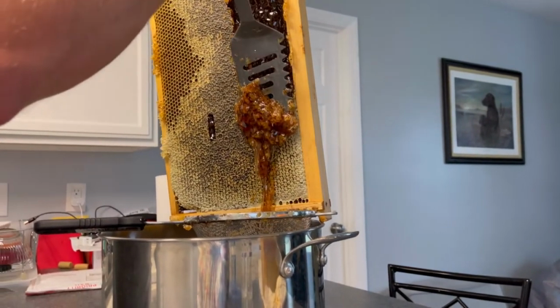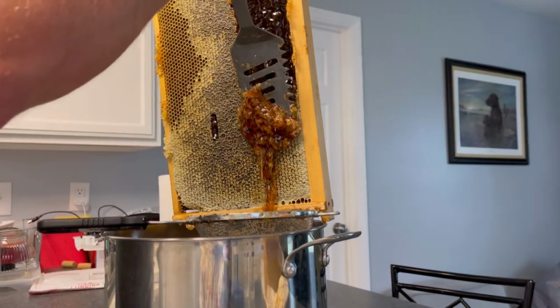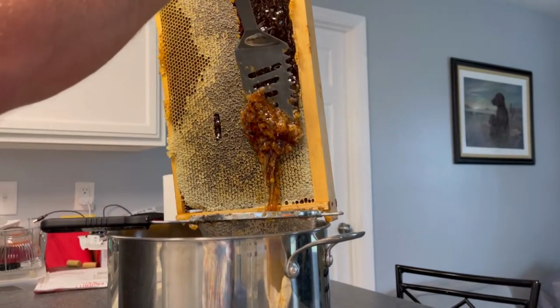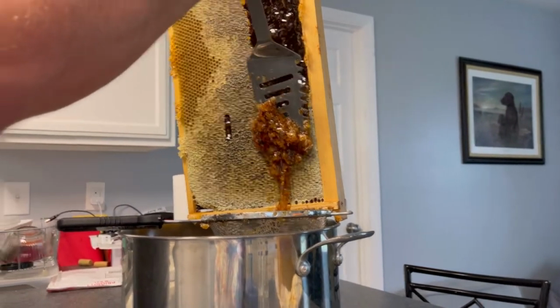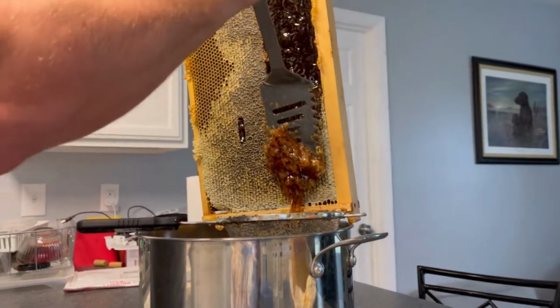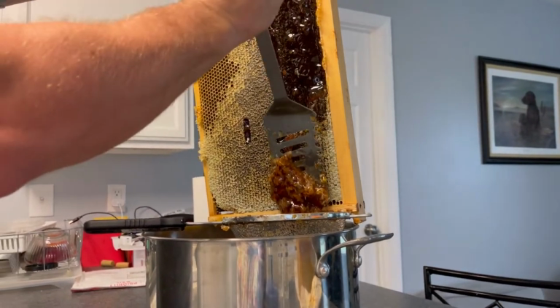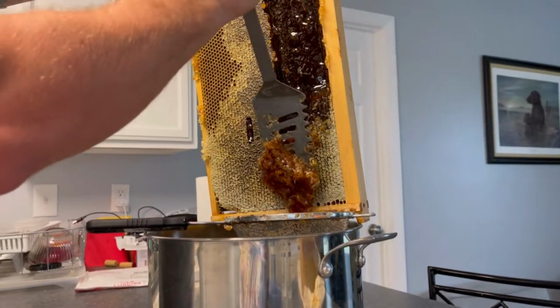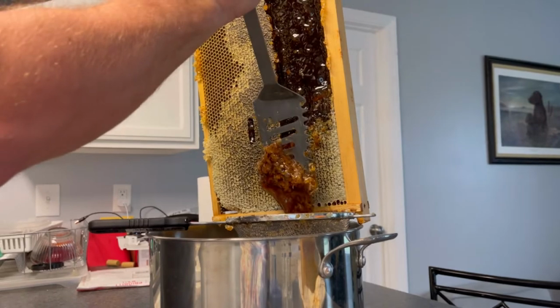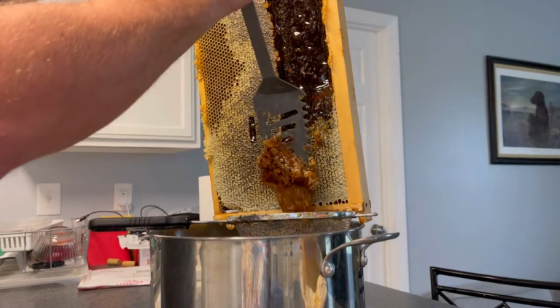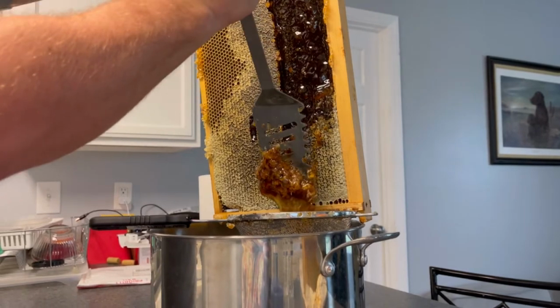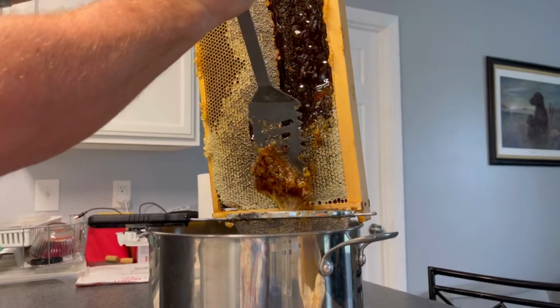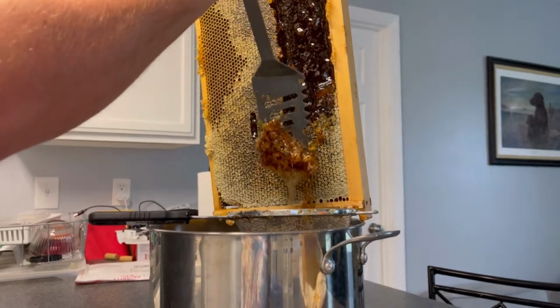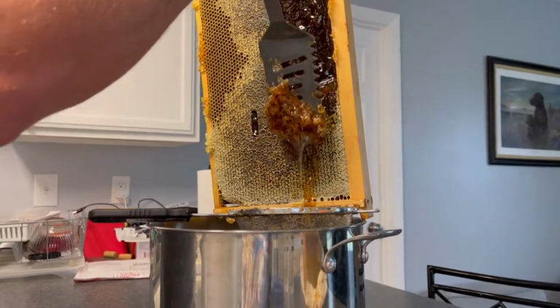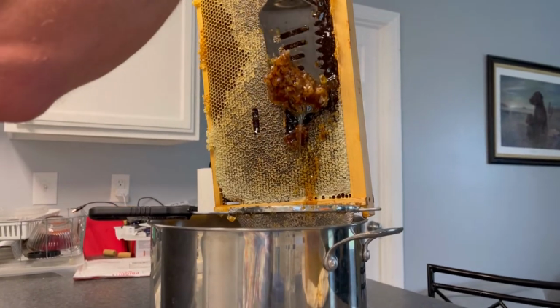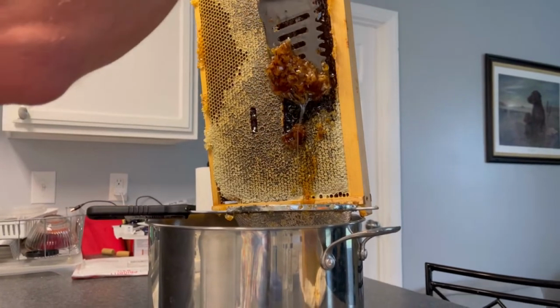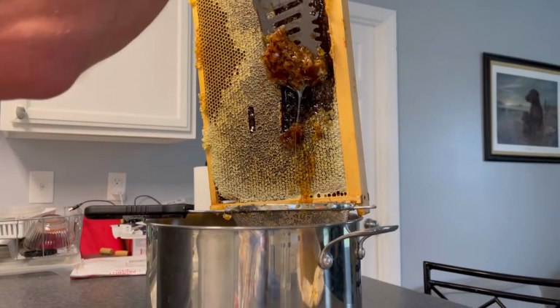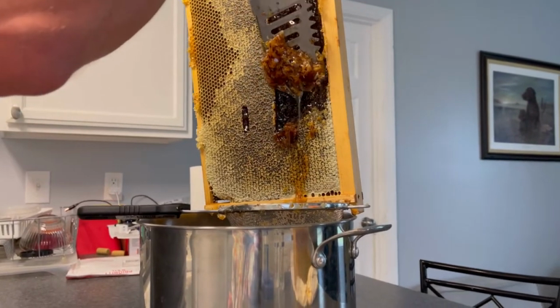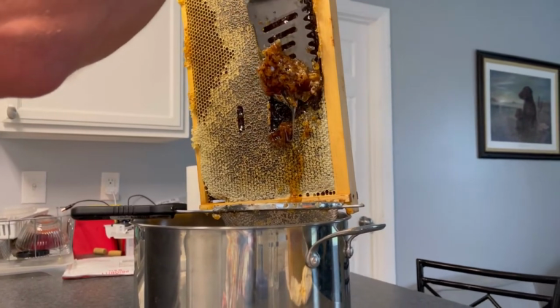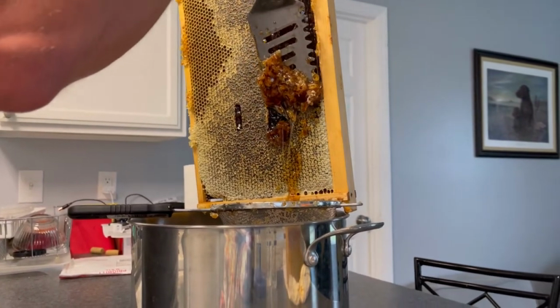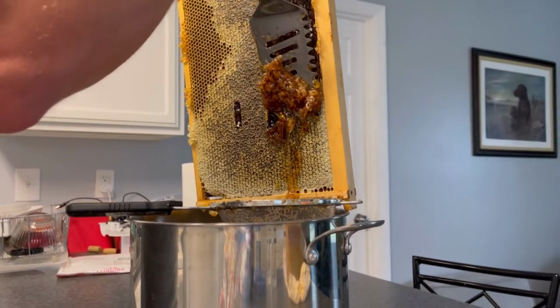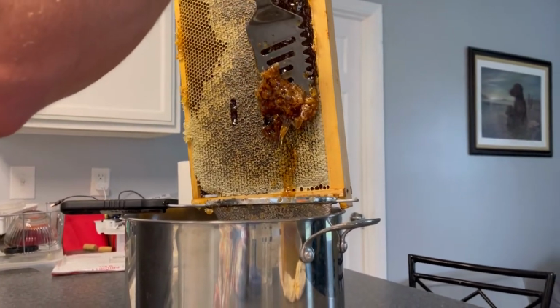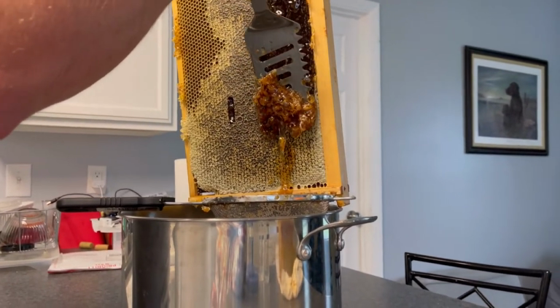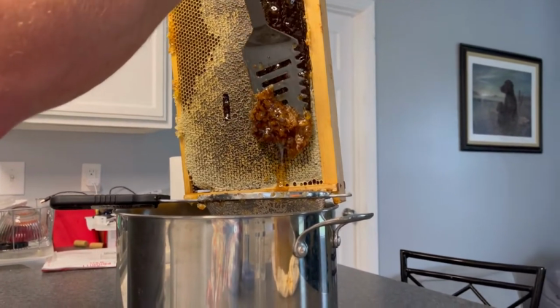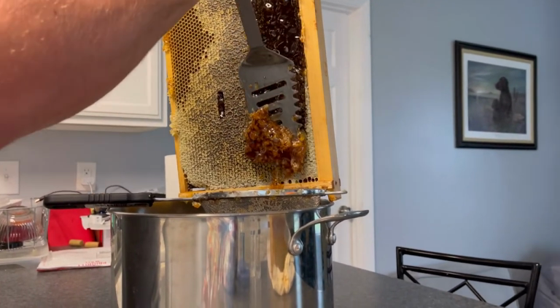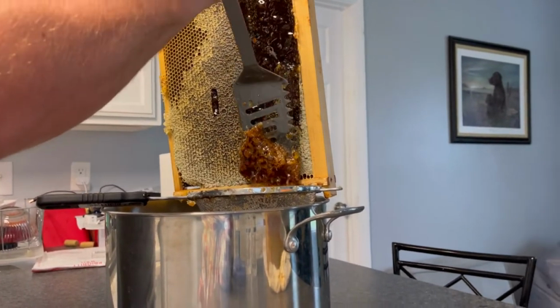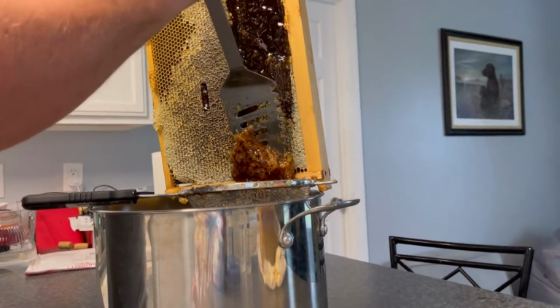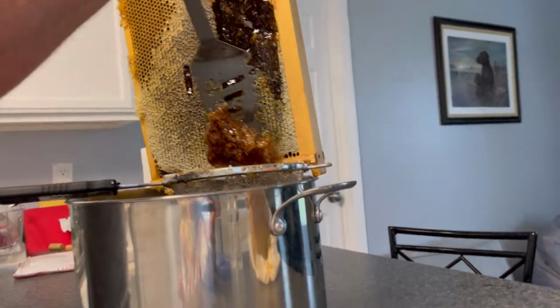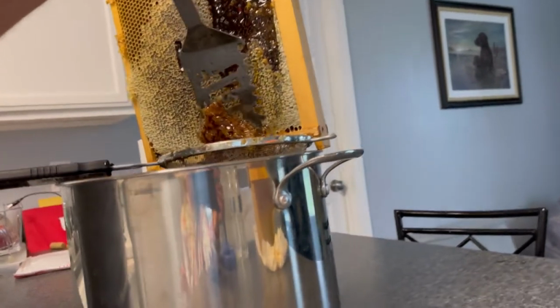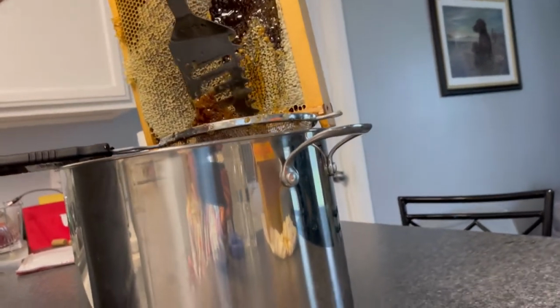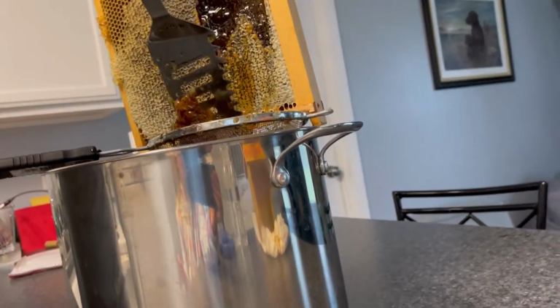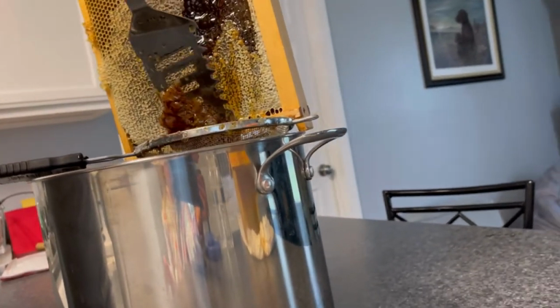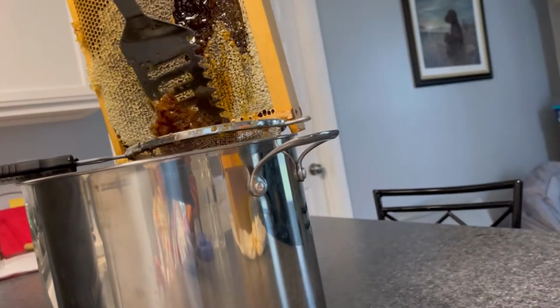I'm gonna throw the wax away real quick. That's fine.